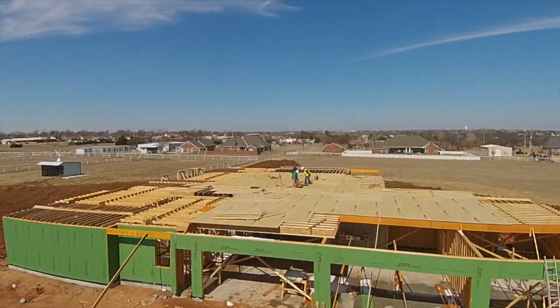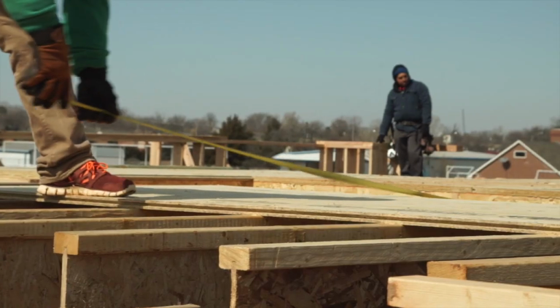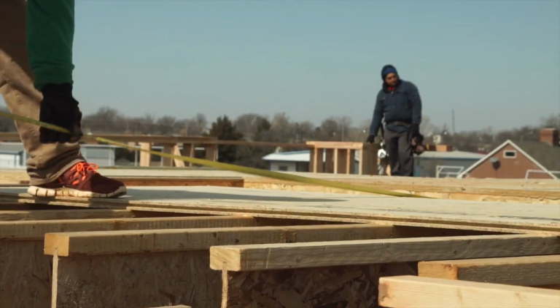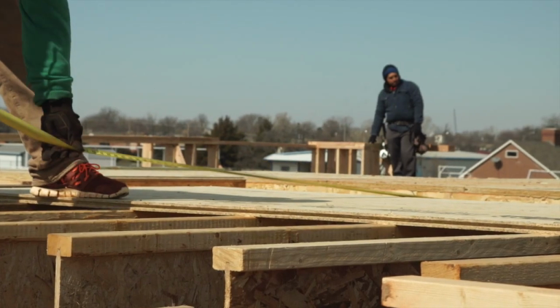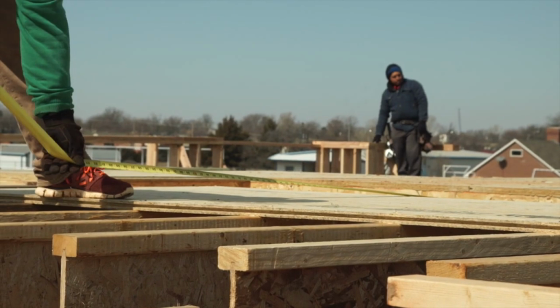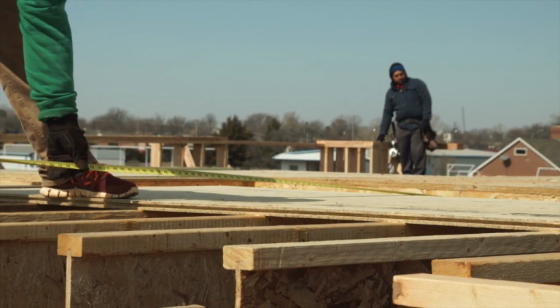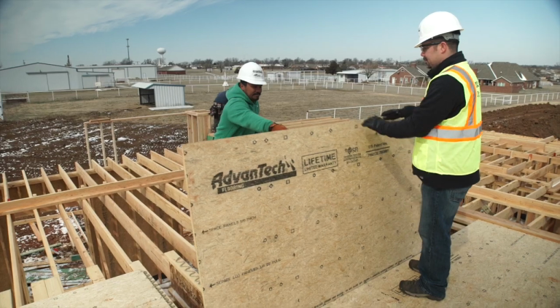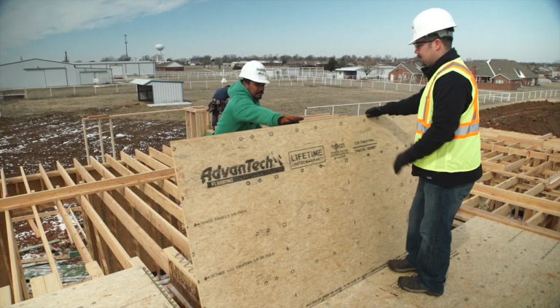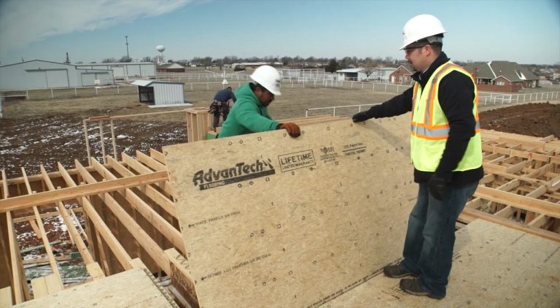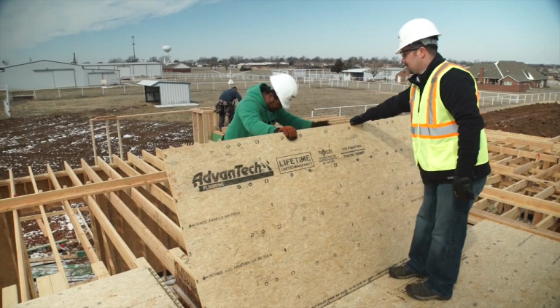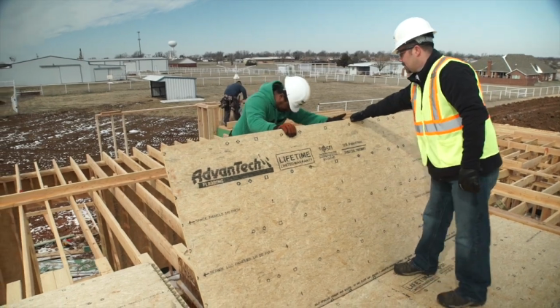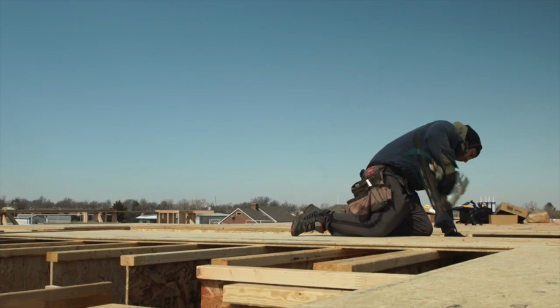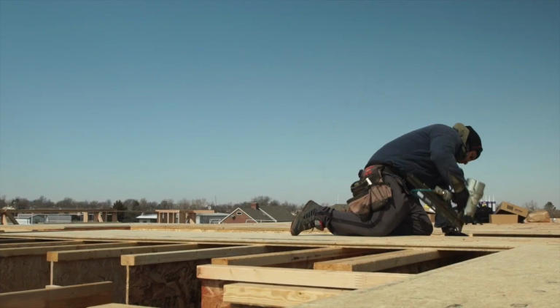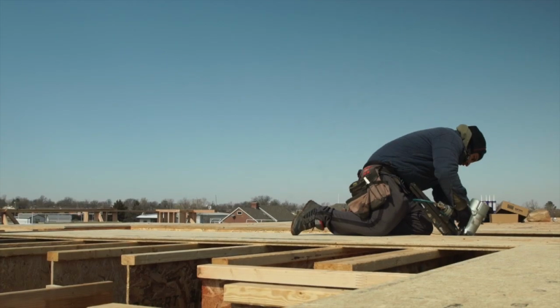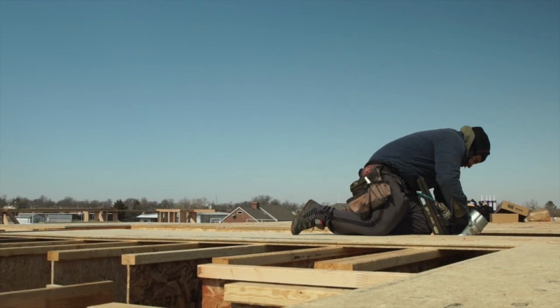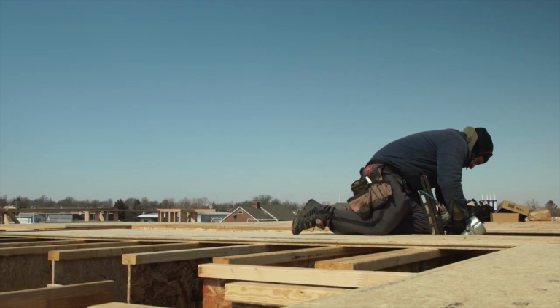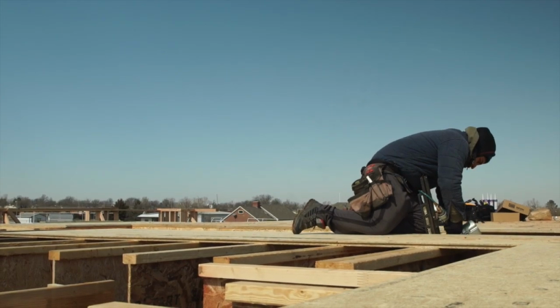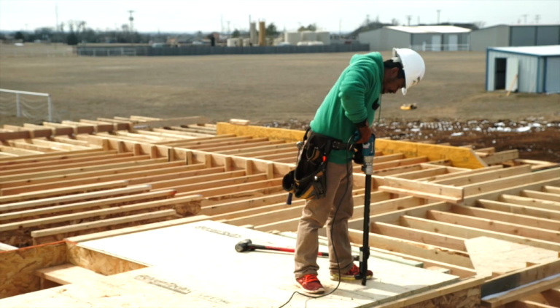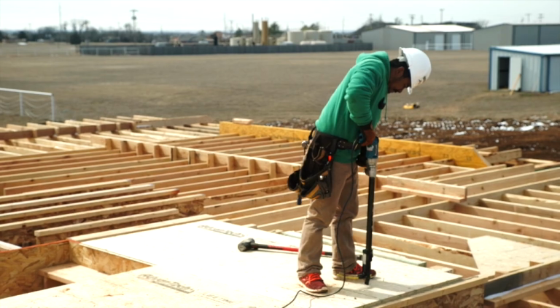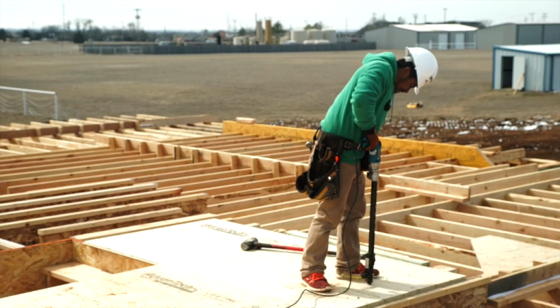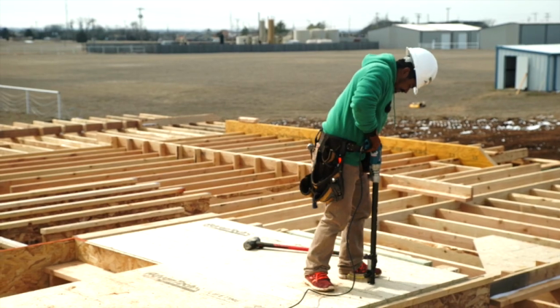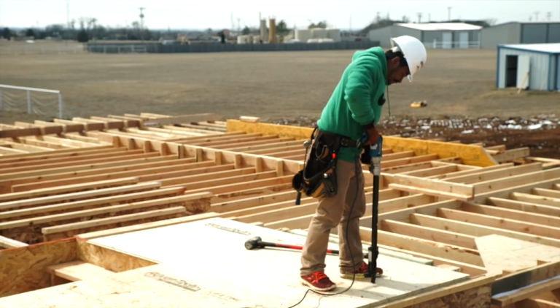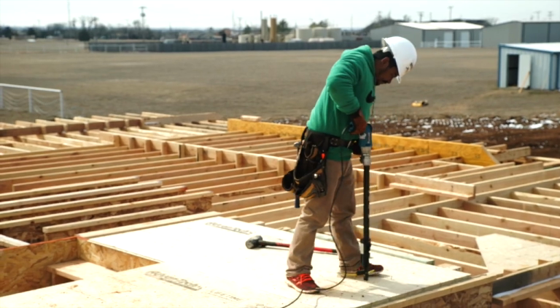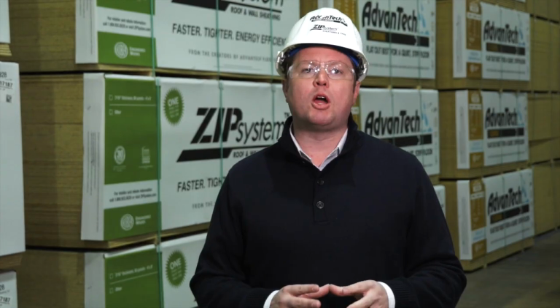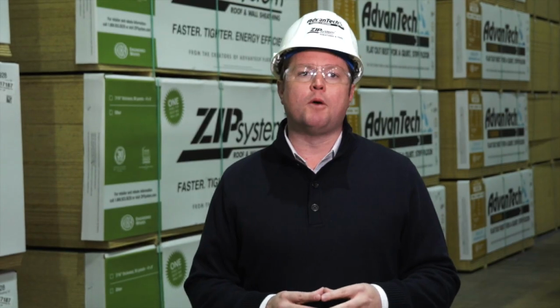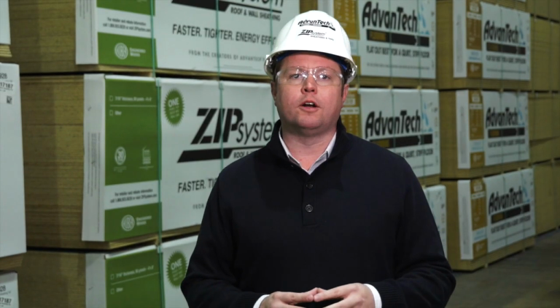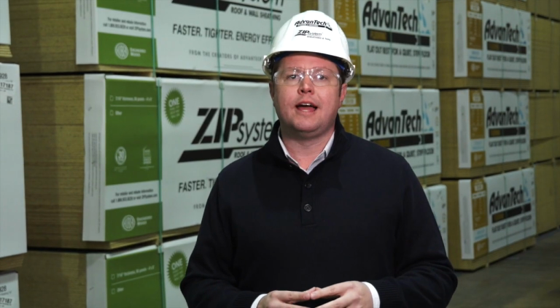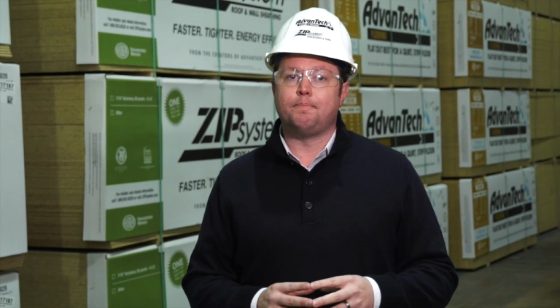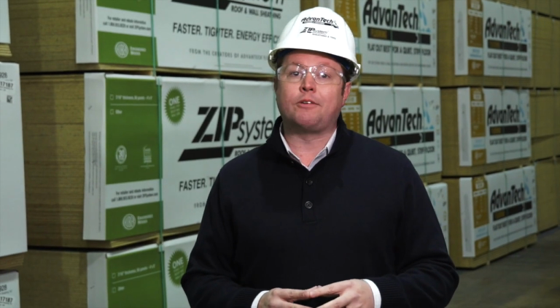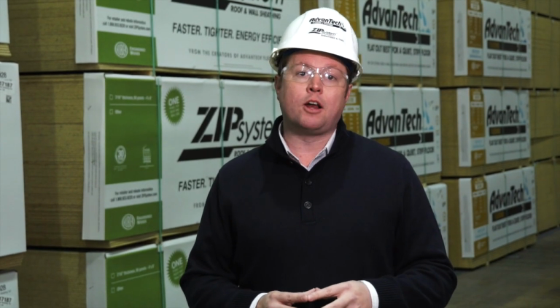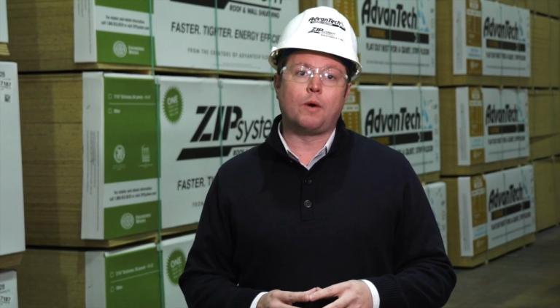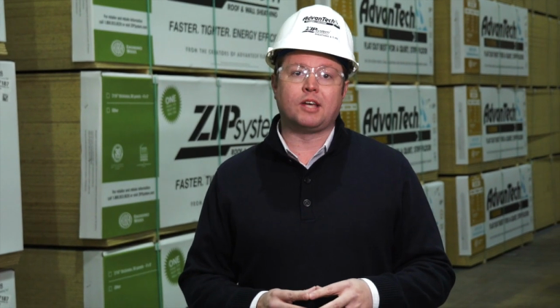As a builder, having a supreme knowledge and understanding of the products that you use could be the difference between a happy homeowner and a bad rating on a website.